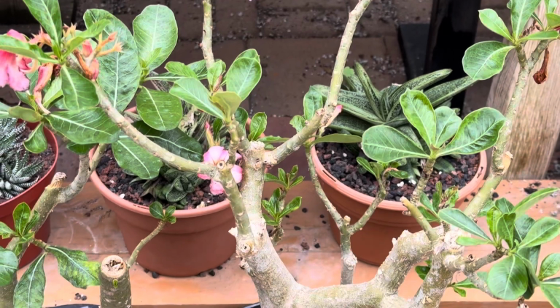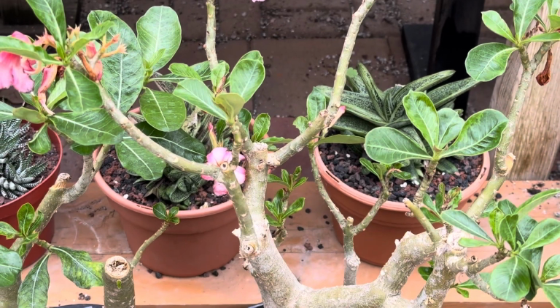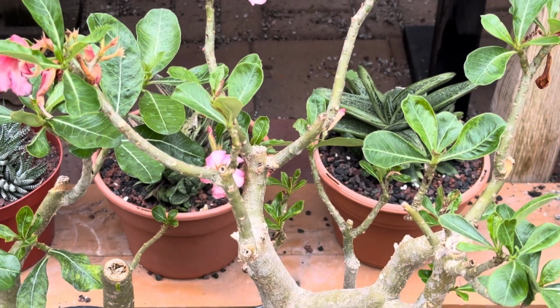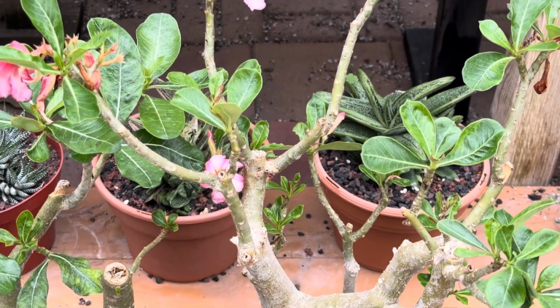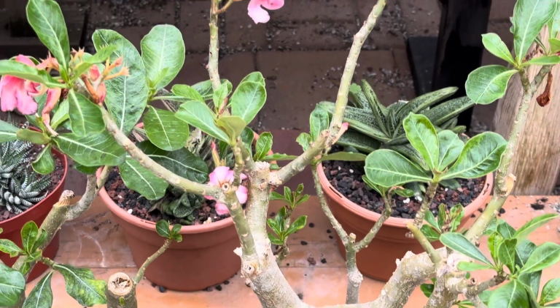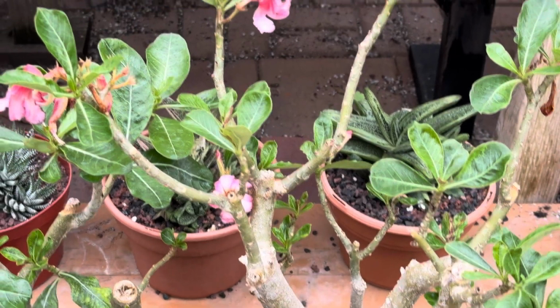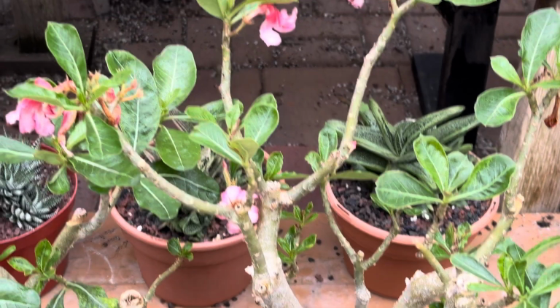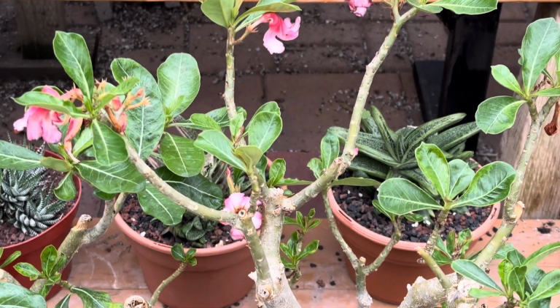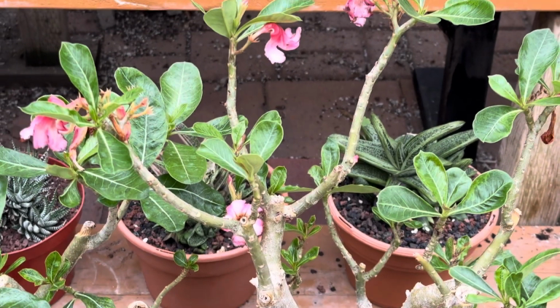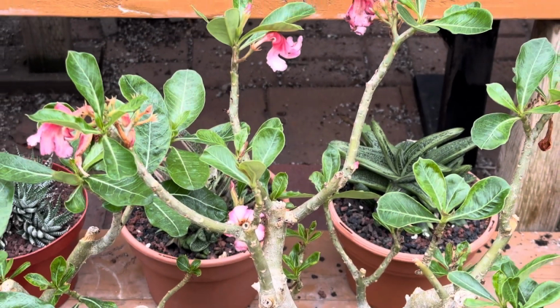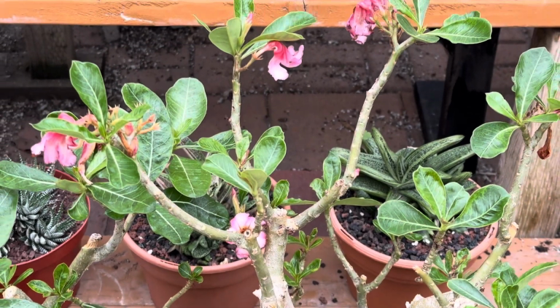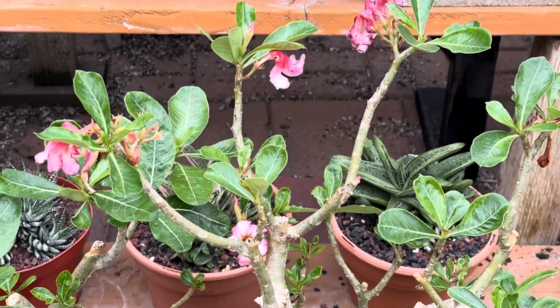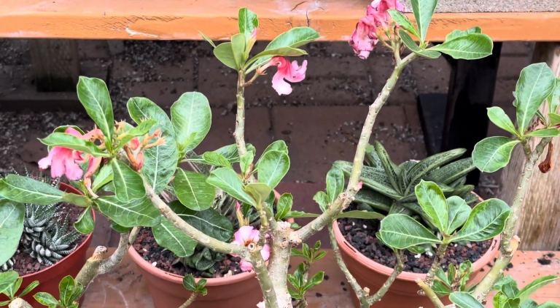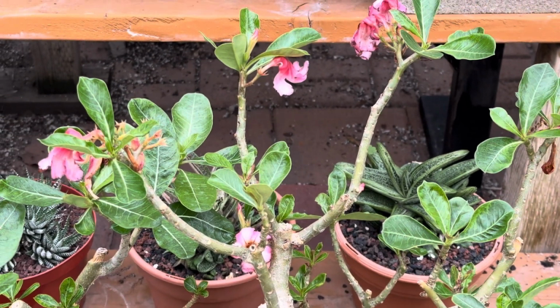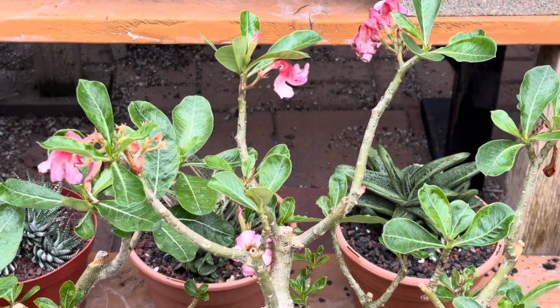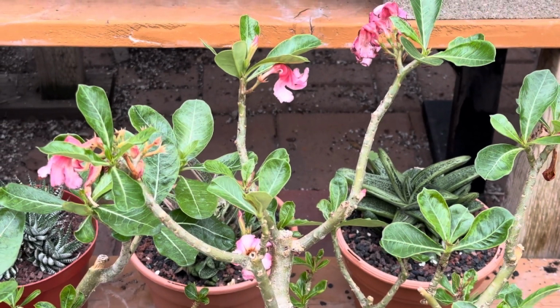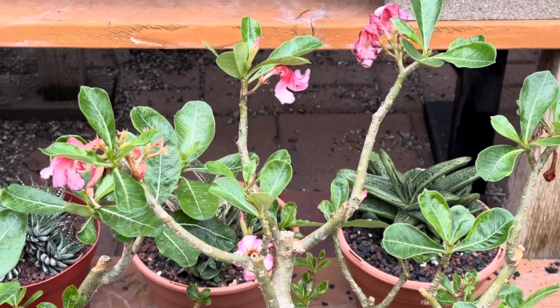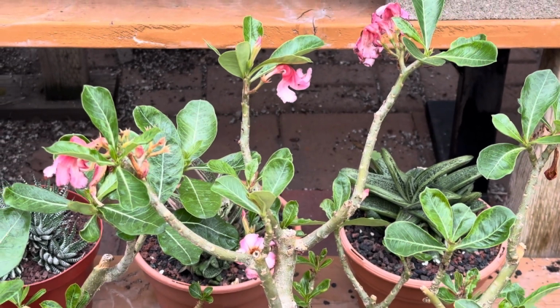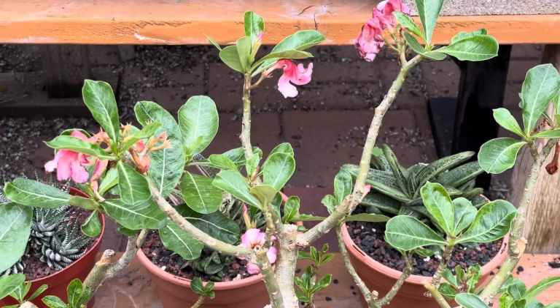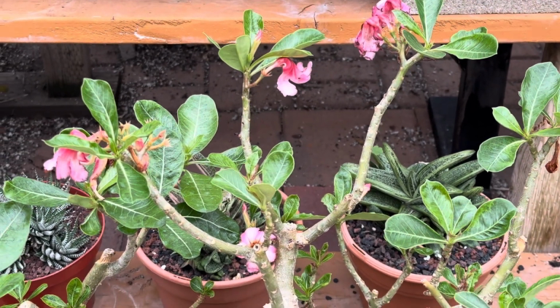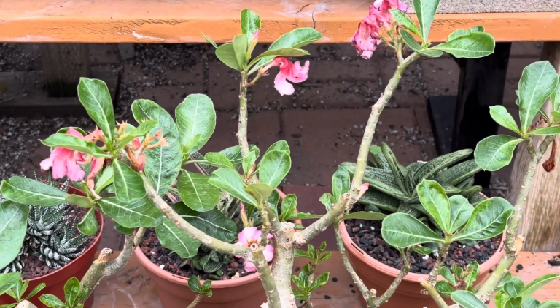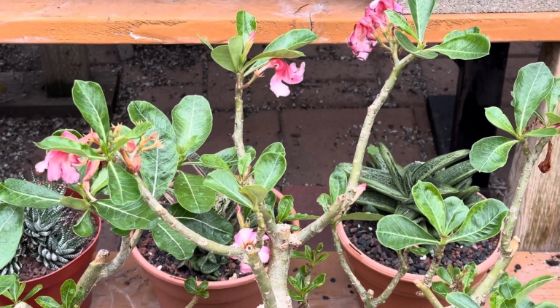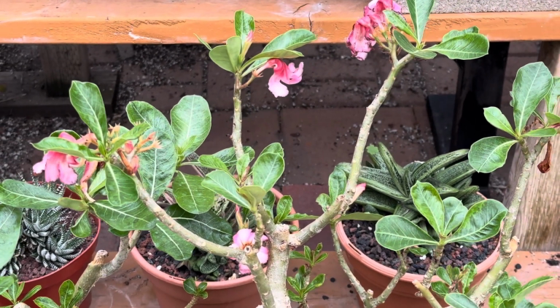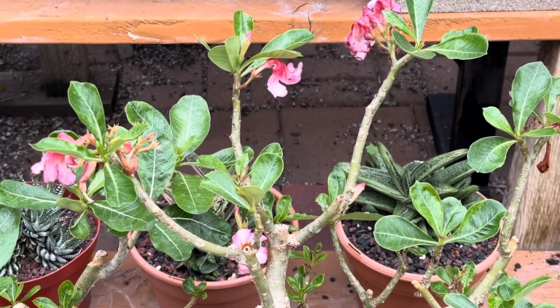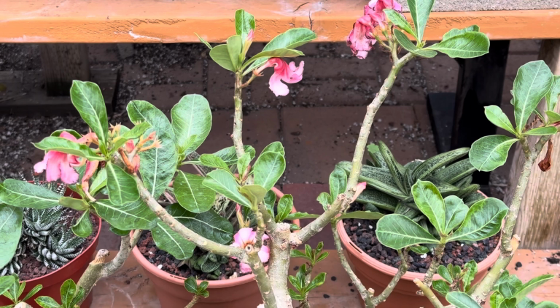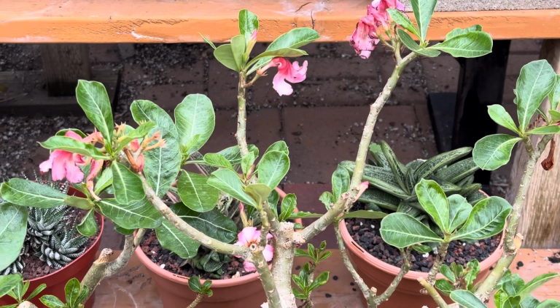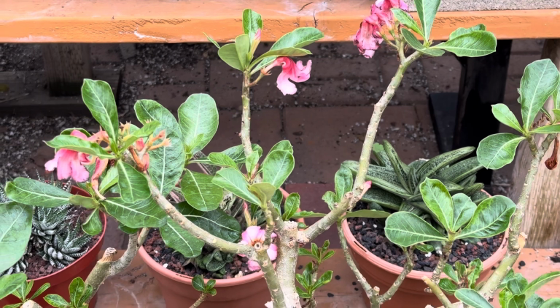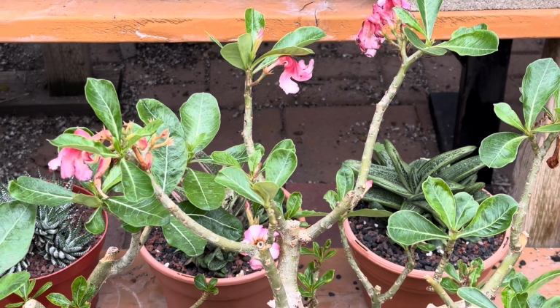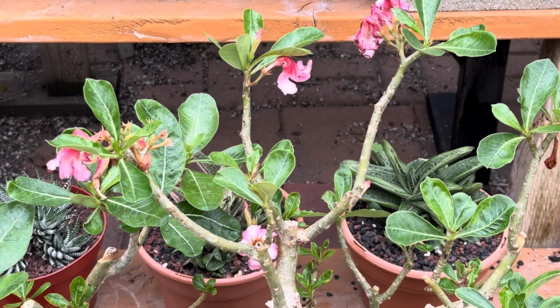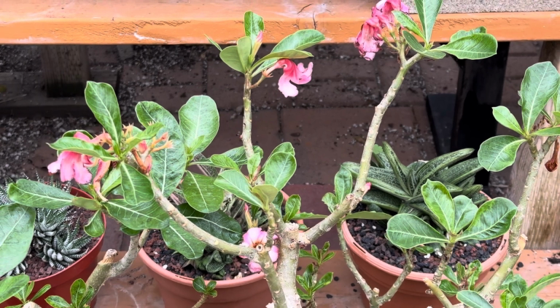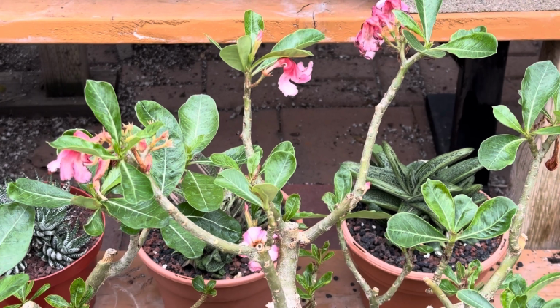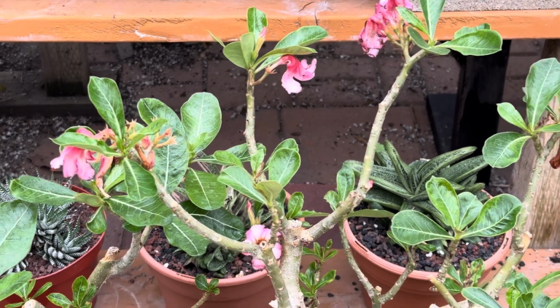Hi, this is Millie. Let's take a look at these really pretty and blooming Adenium Obesum Desert Rose.